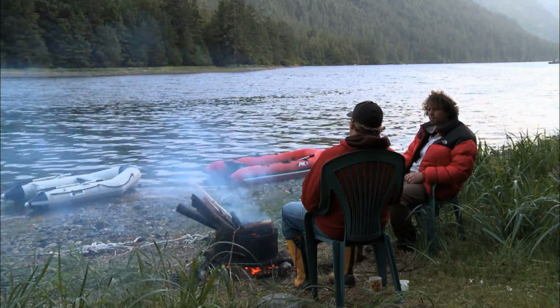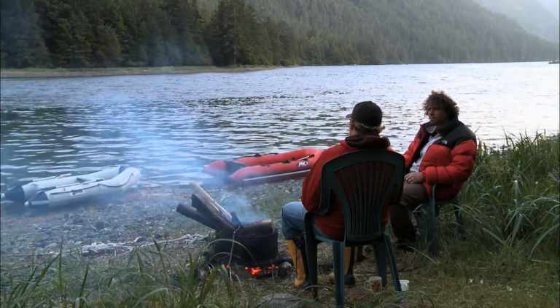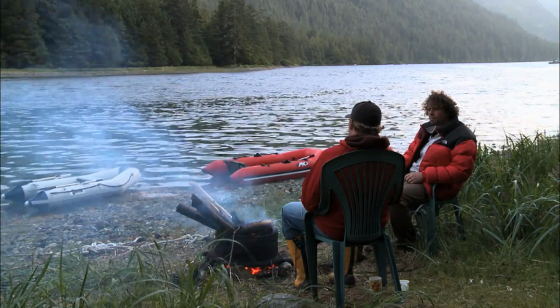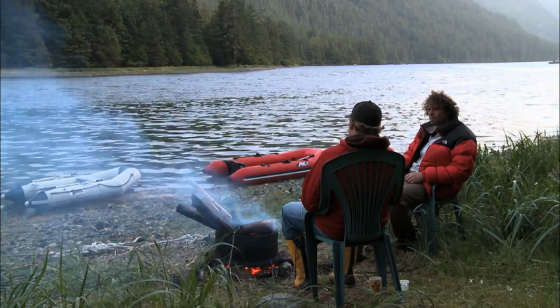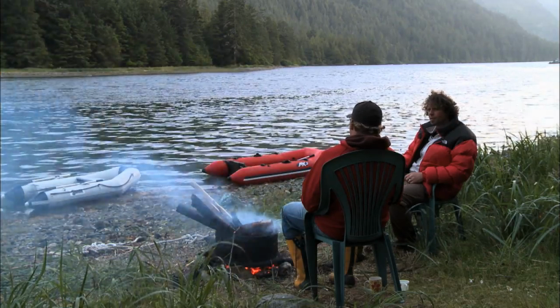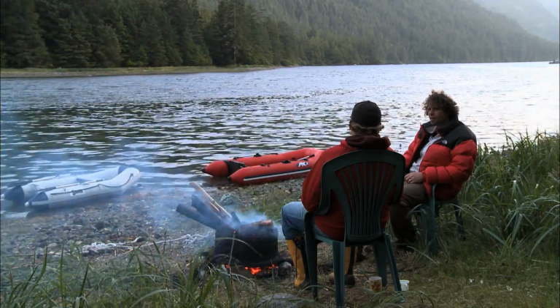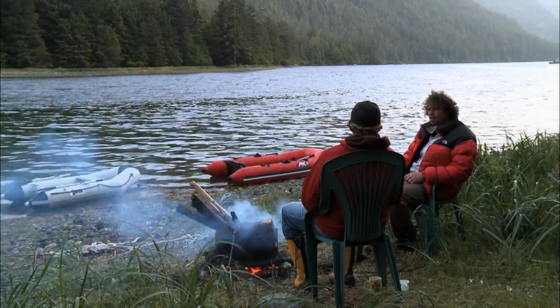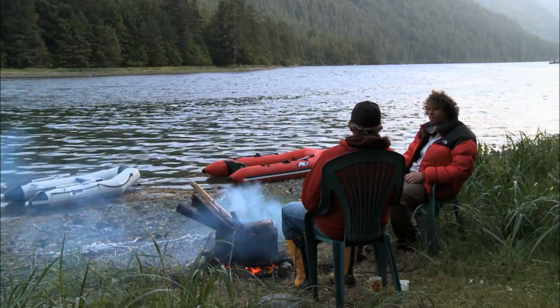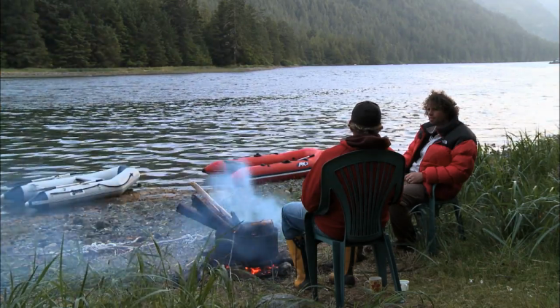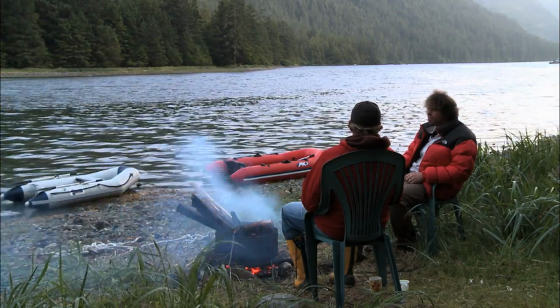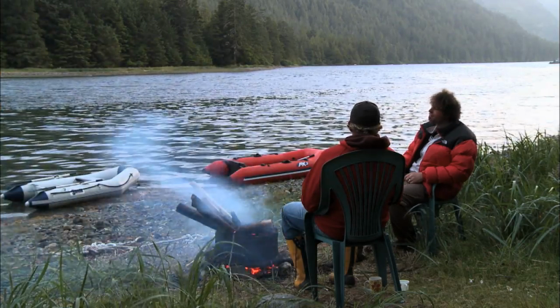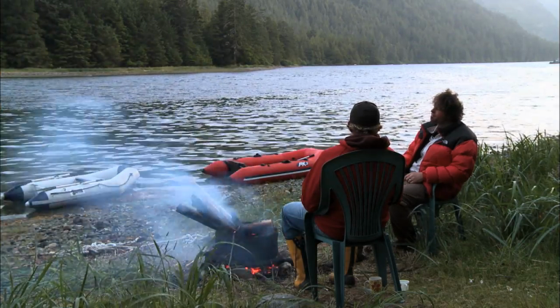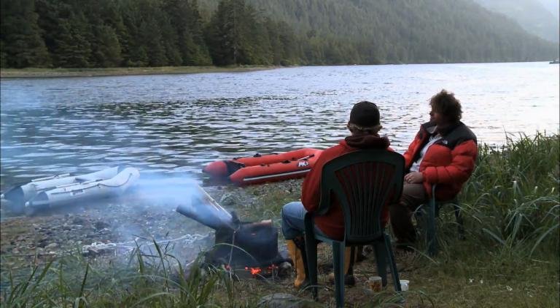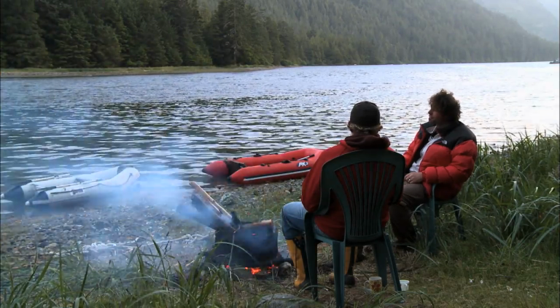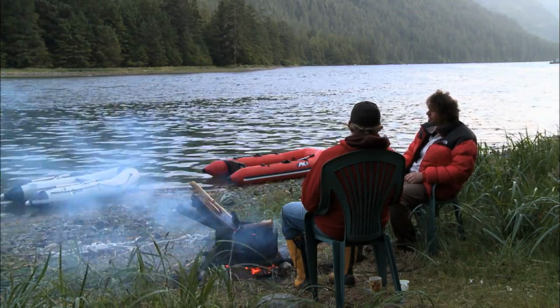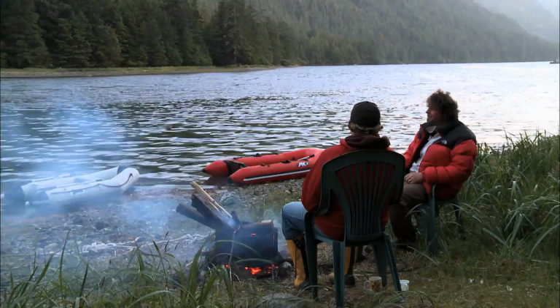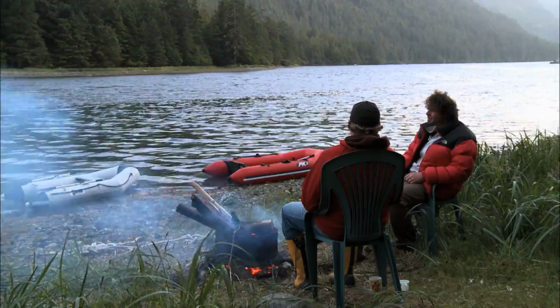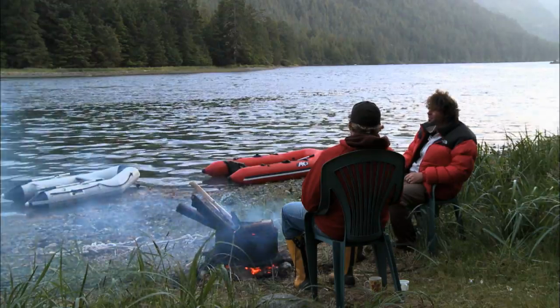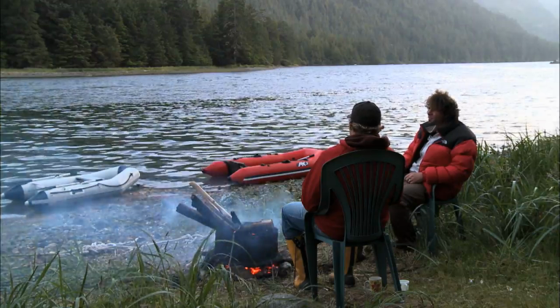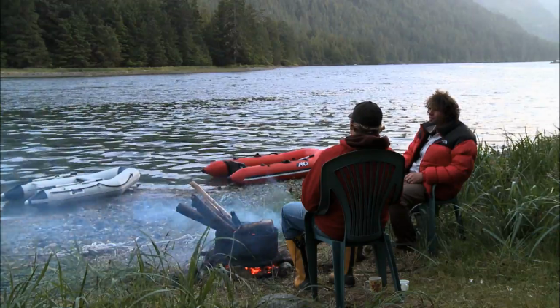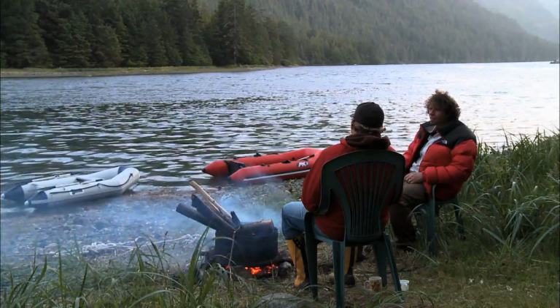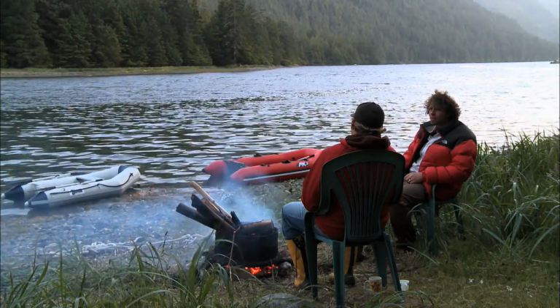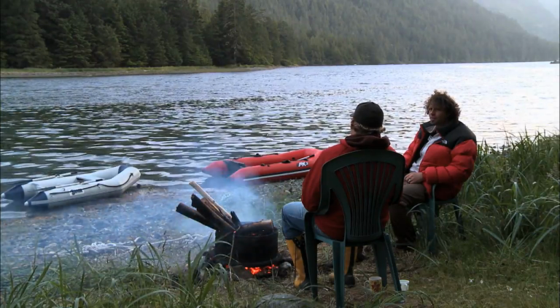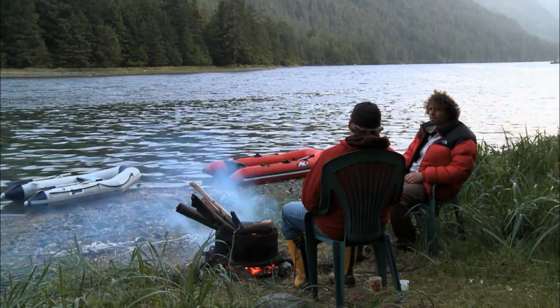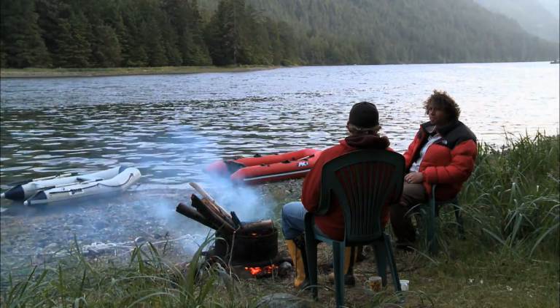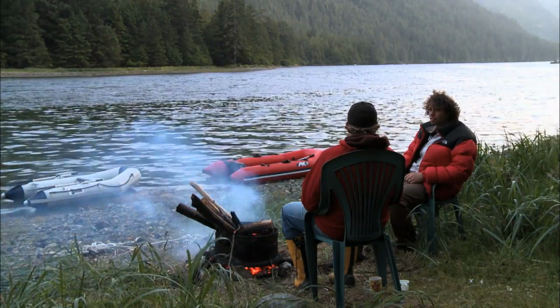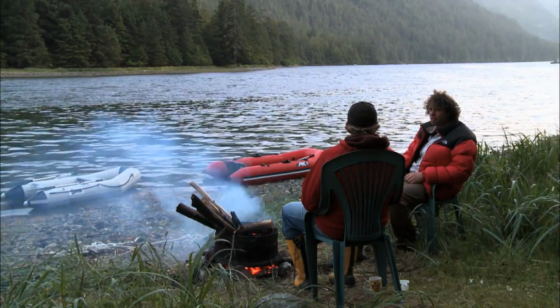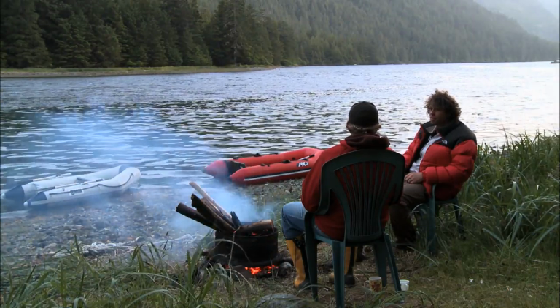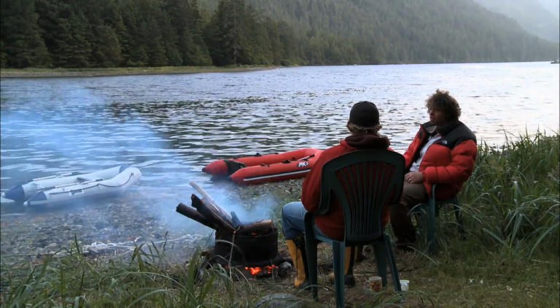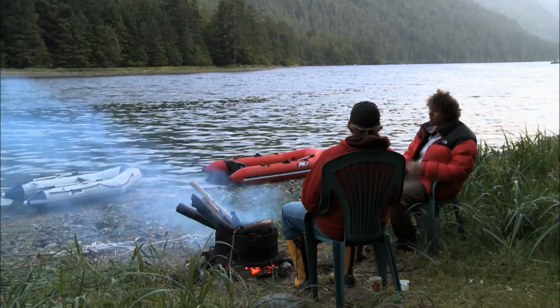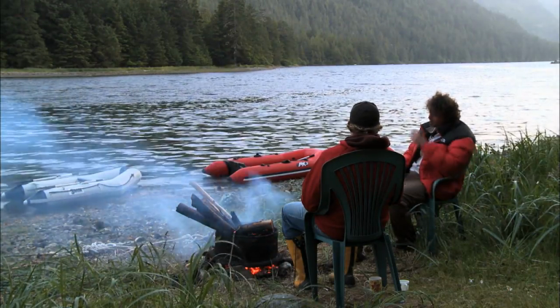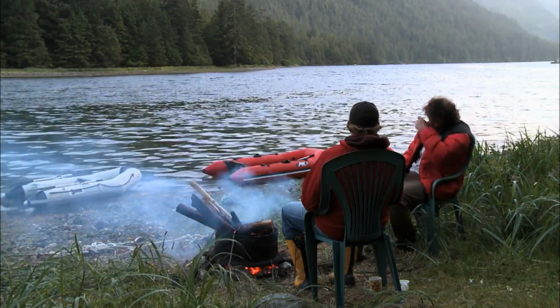The sunlight's fading. Steve and I settle down for our last night on the Haida Gwaii.